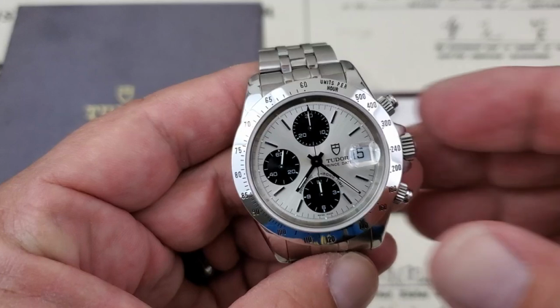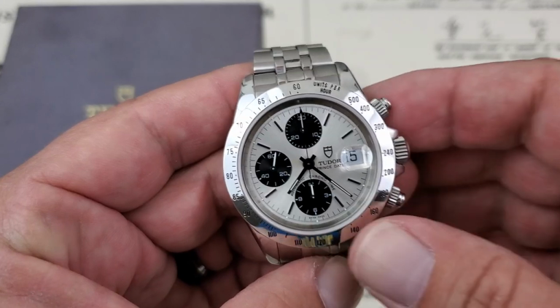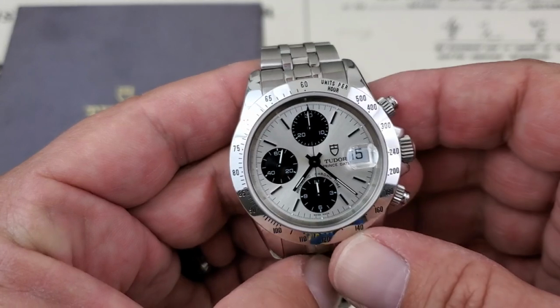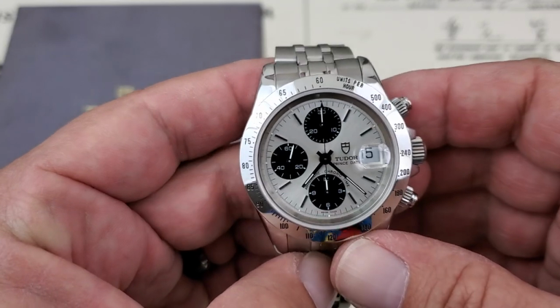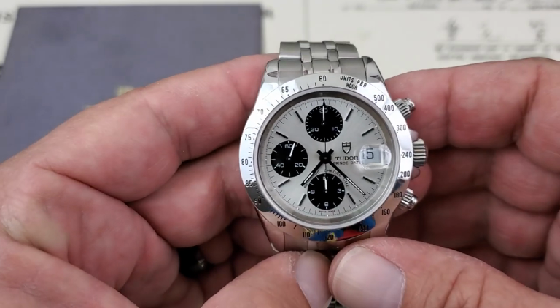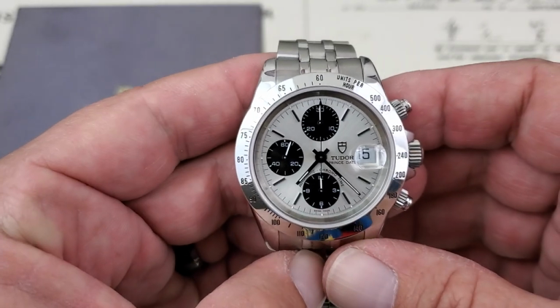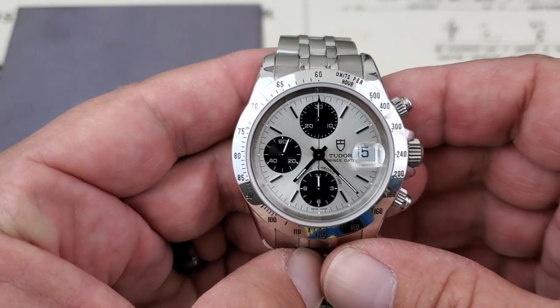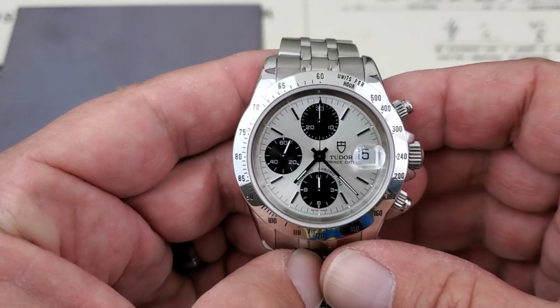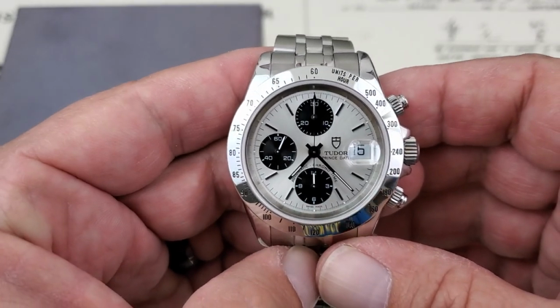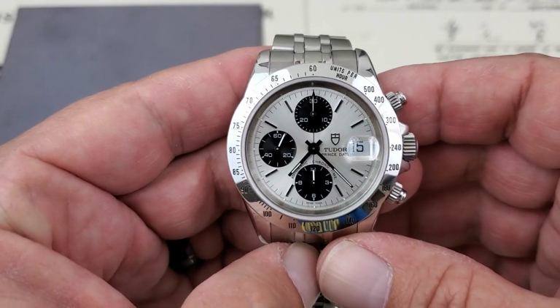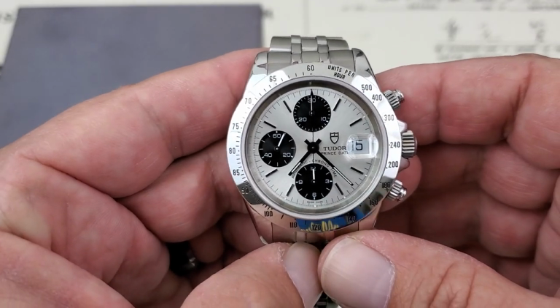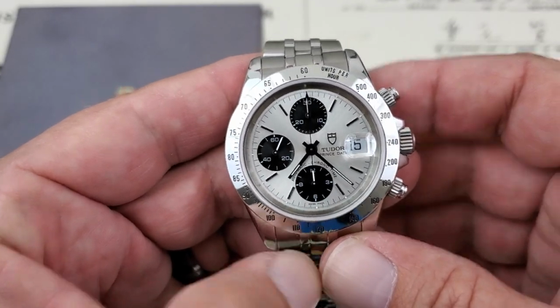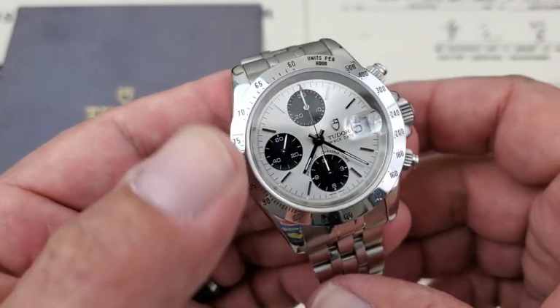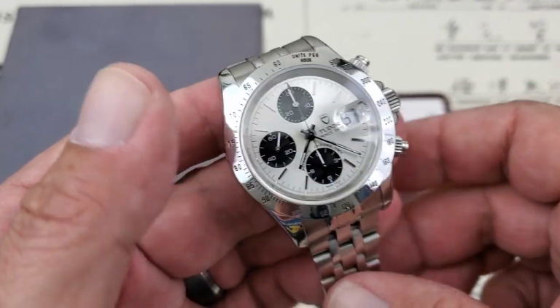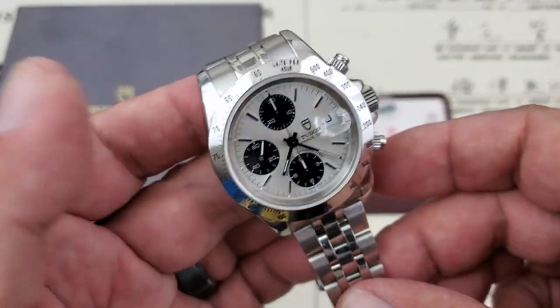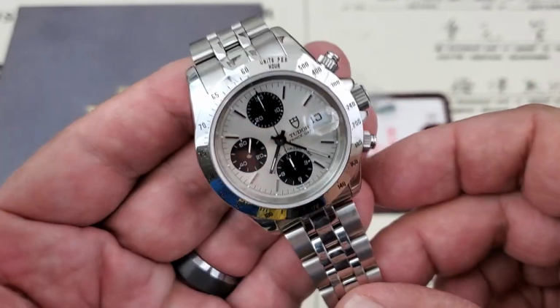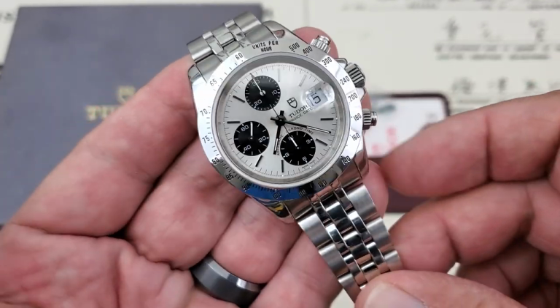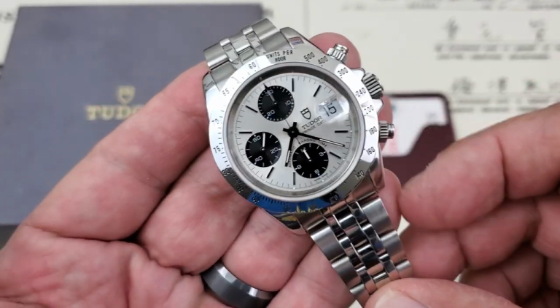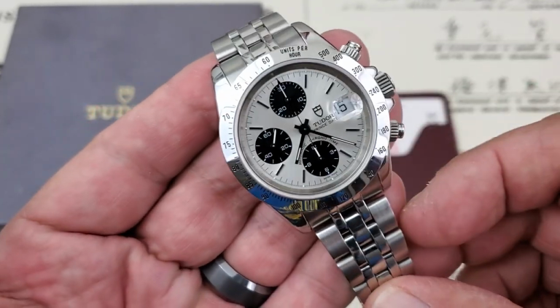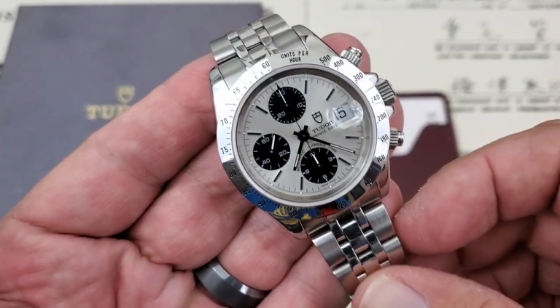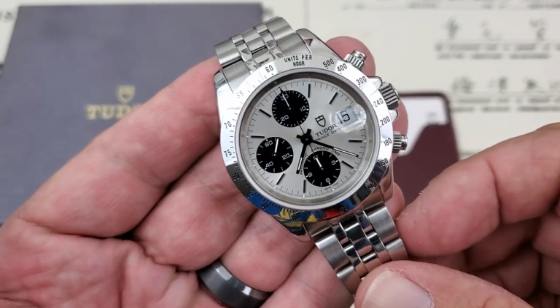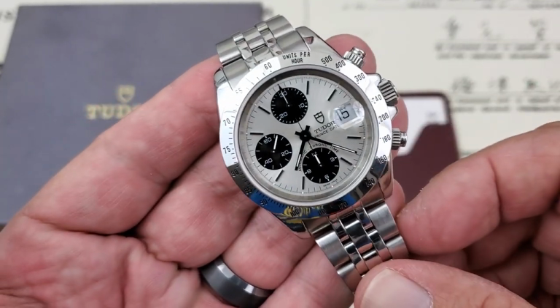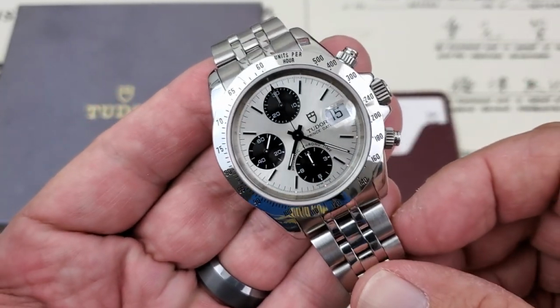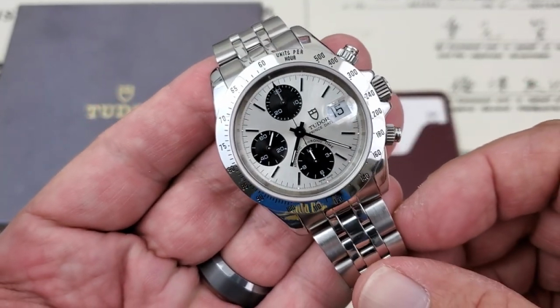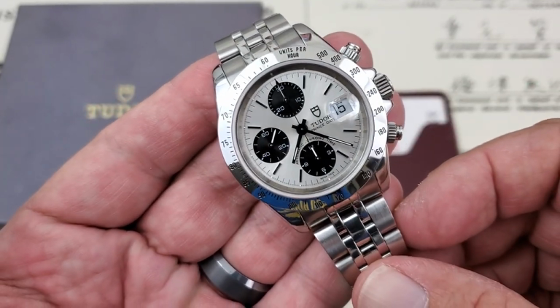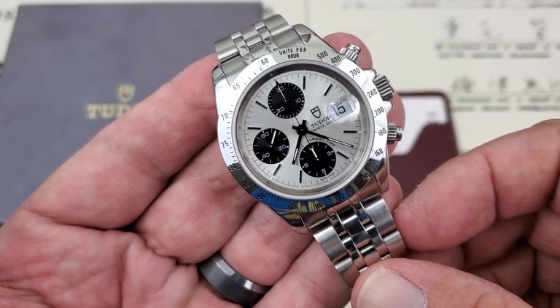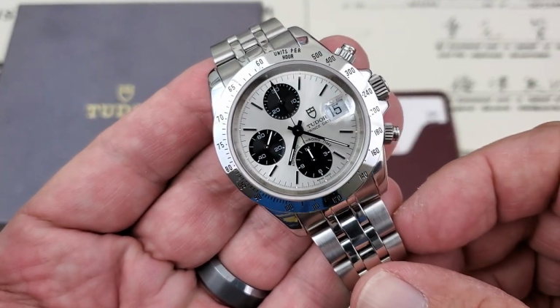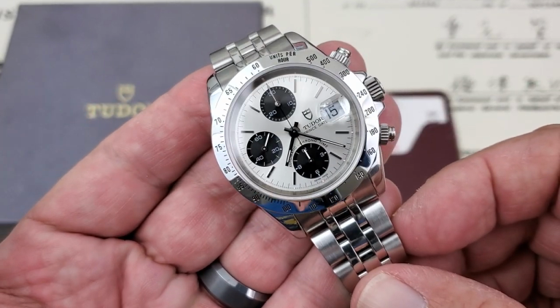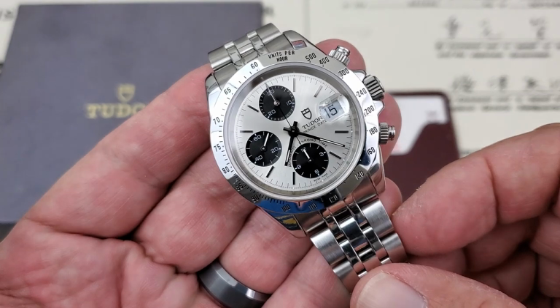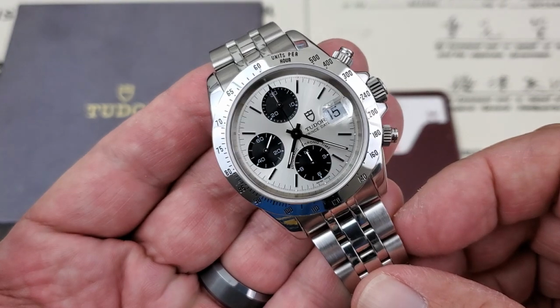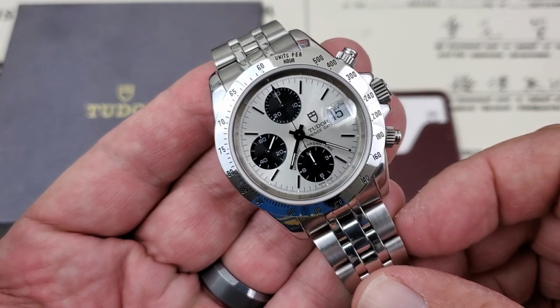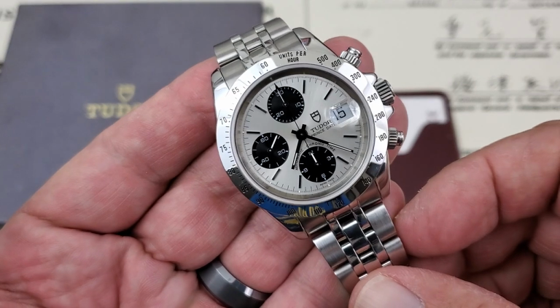All right, hey guys, OFD checking in here, and today we have another beautiful, beautiful offering from Tudor Watches.